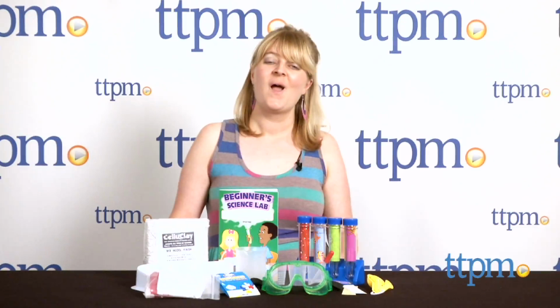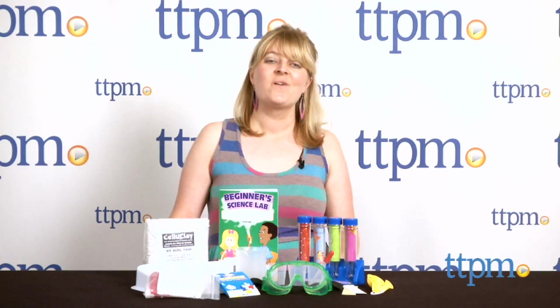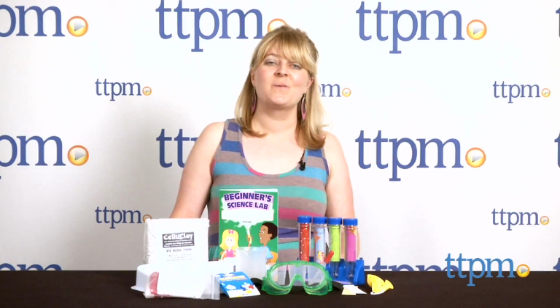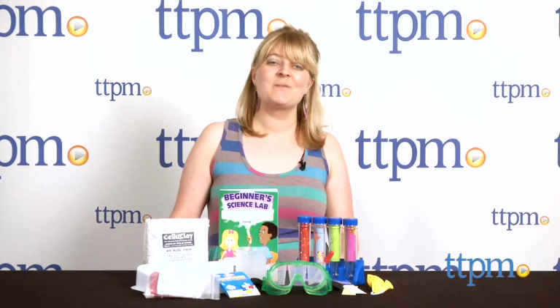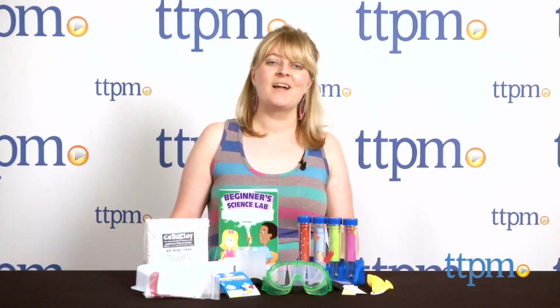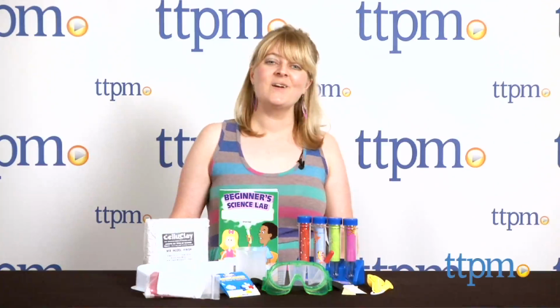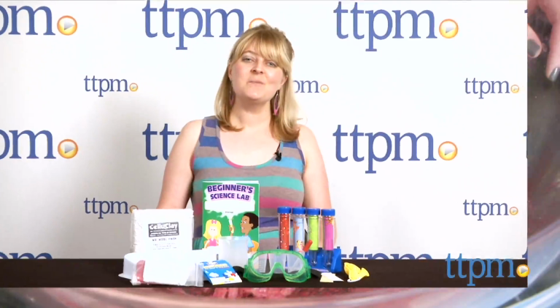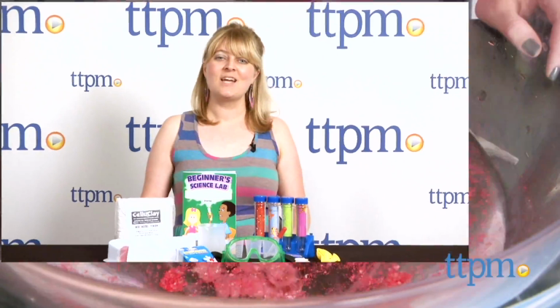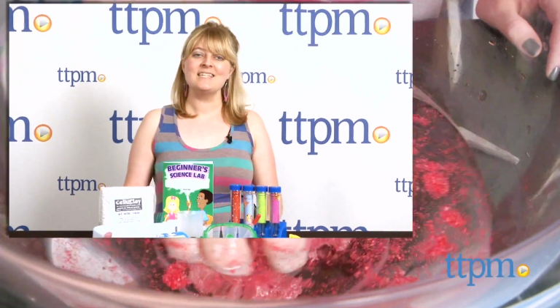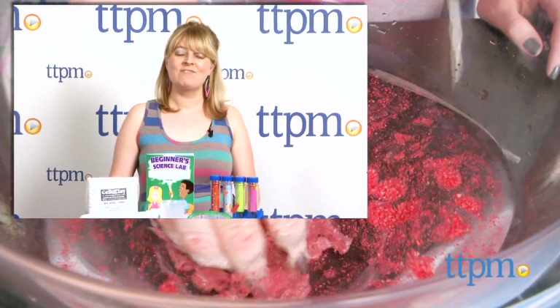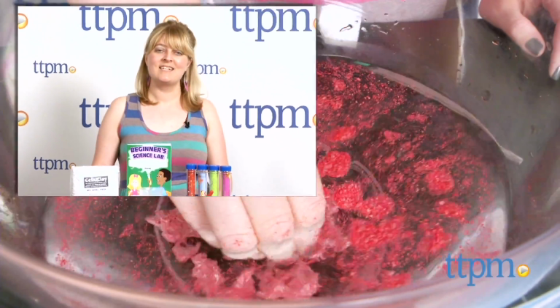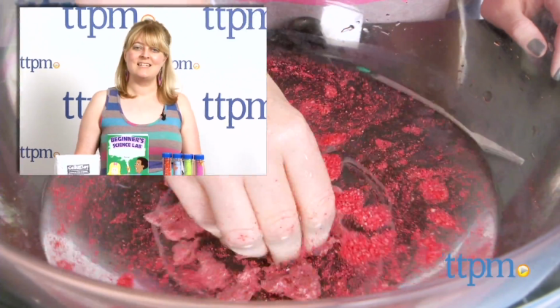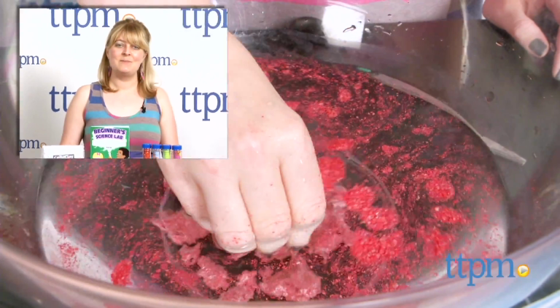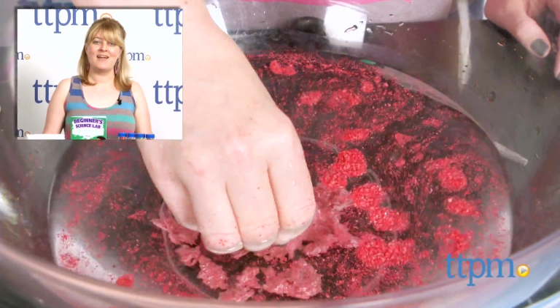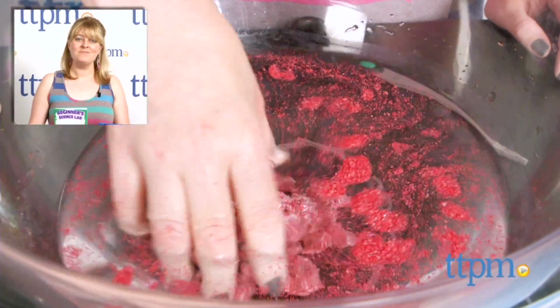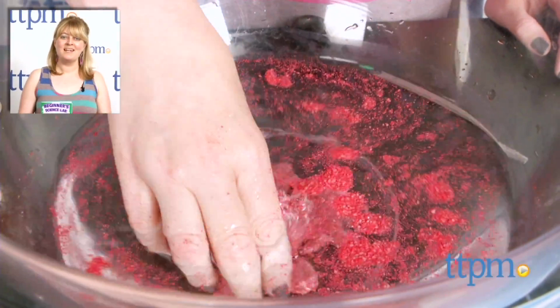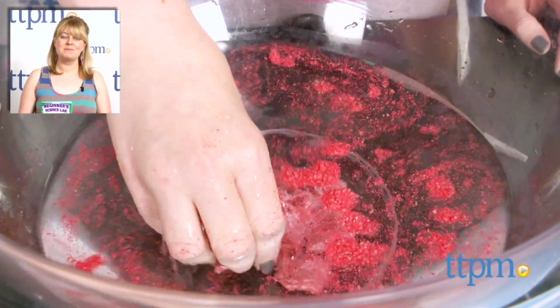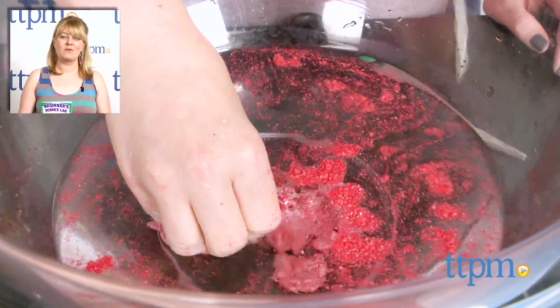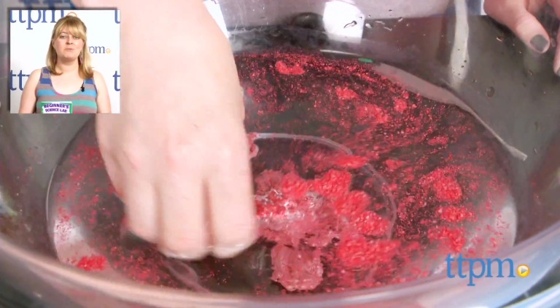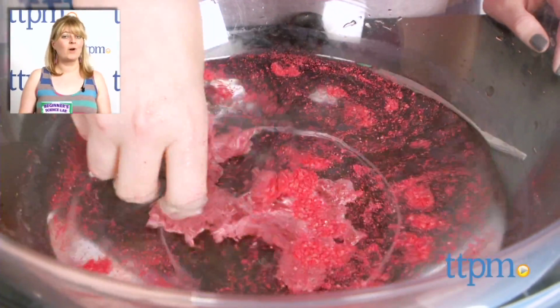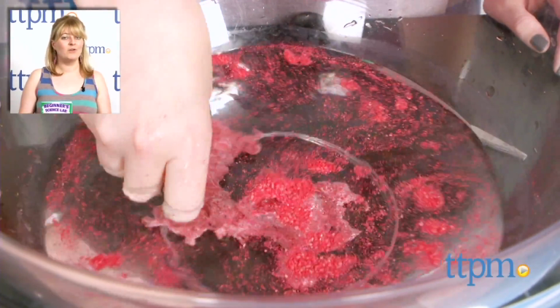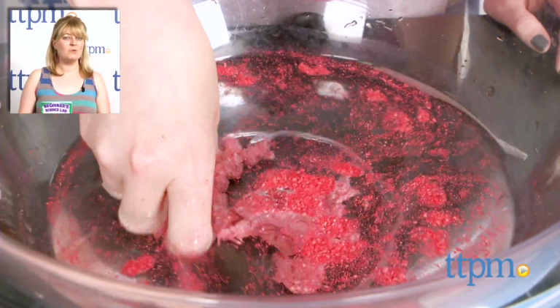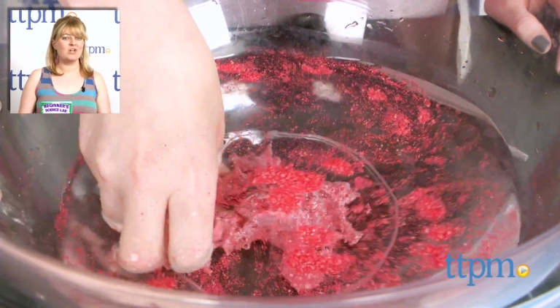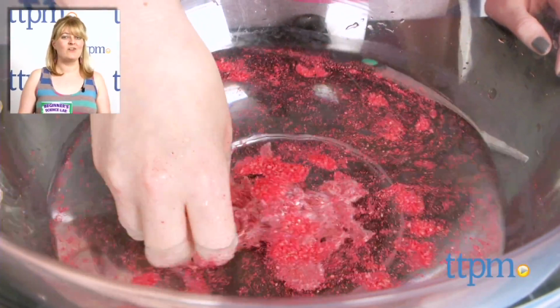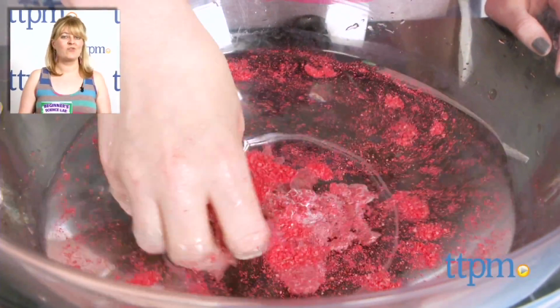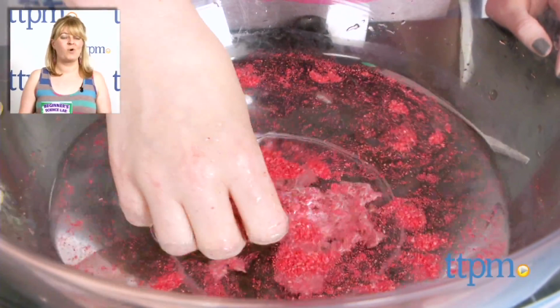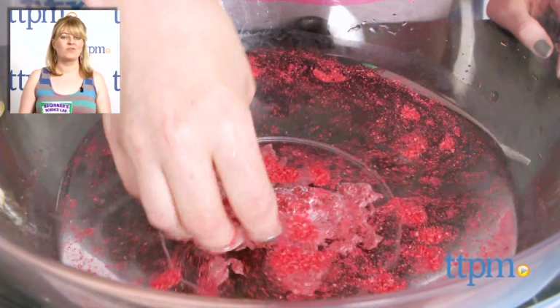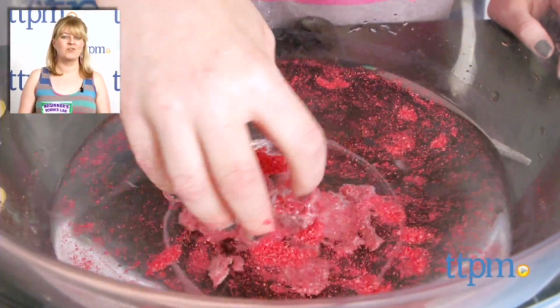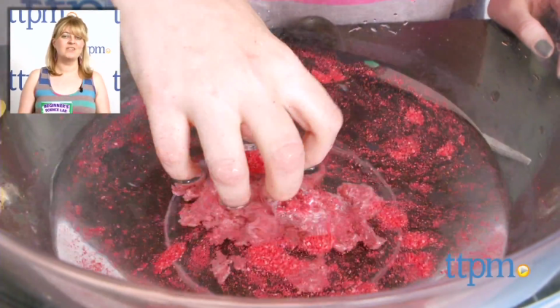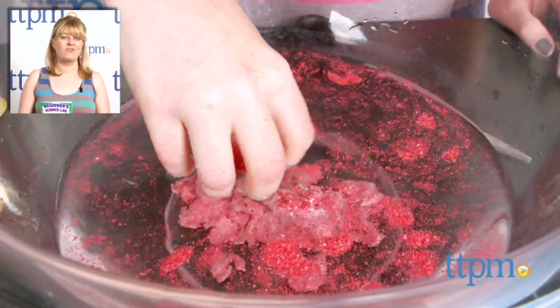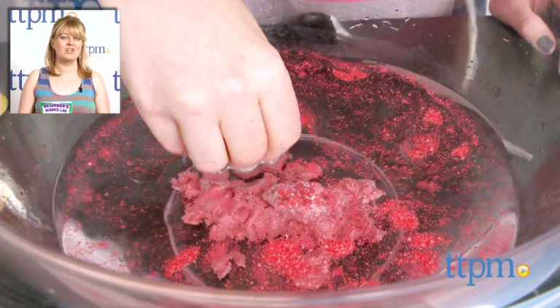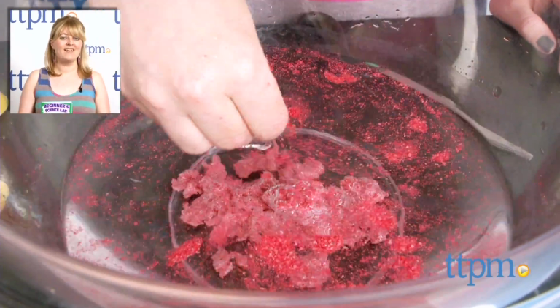For where to buy and current prices, visit TTPM and subscribe to our YouTube channel for more reviews every day.